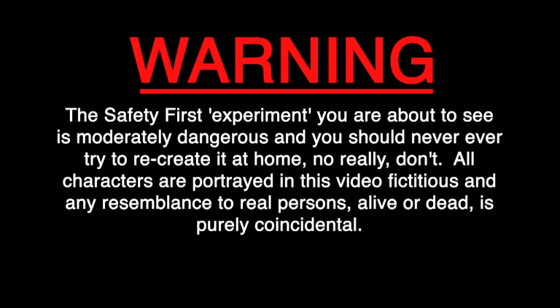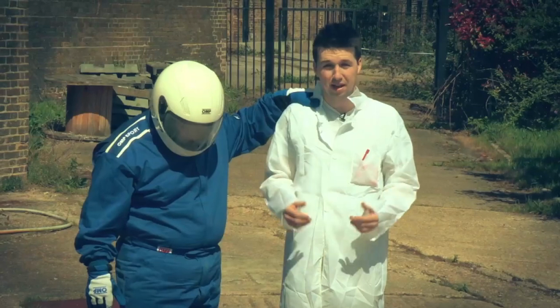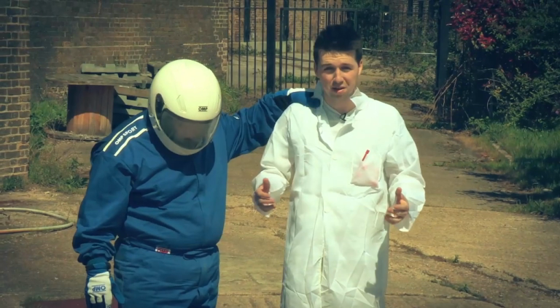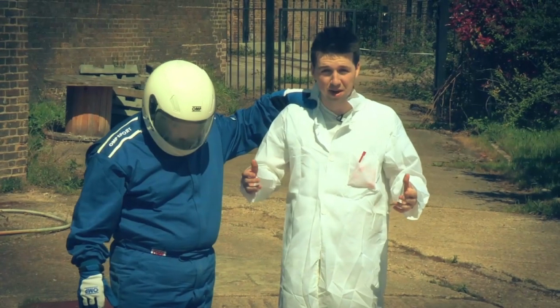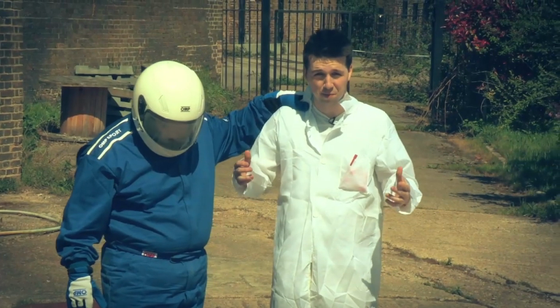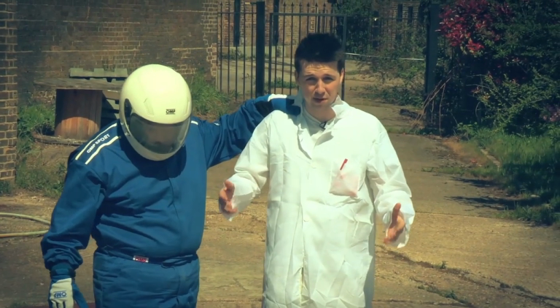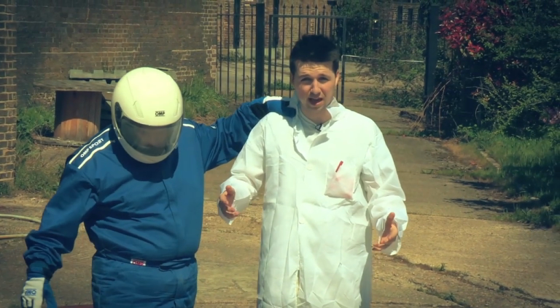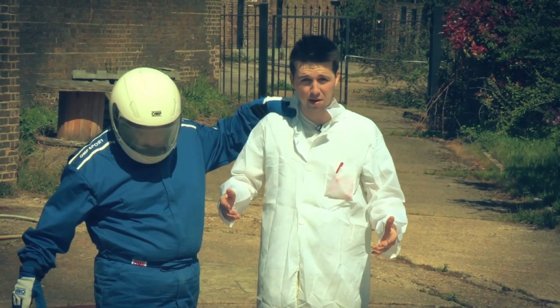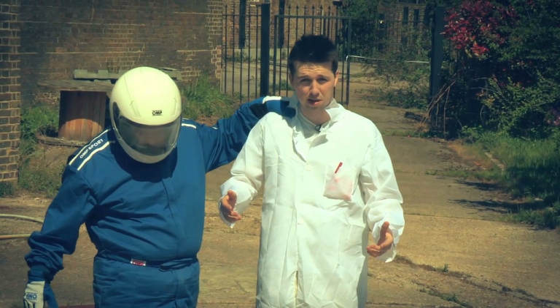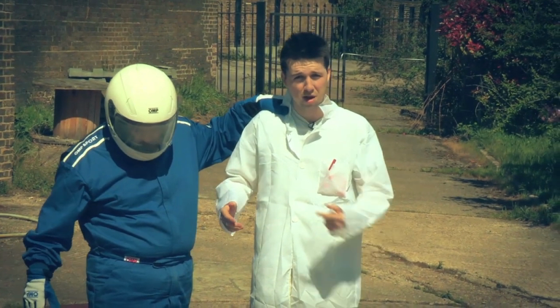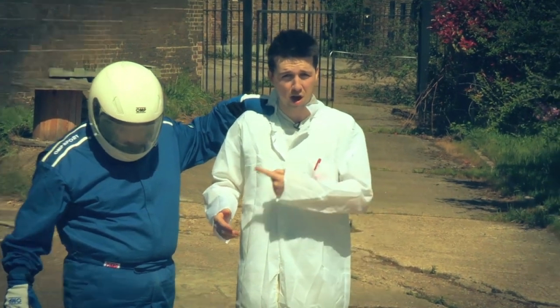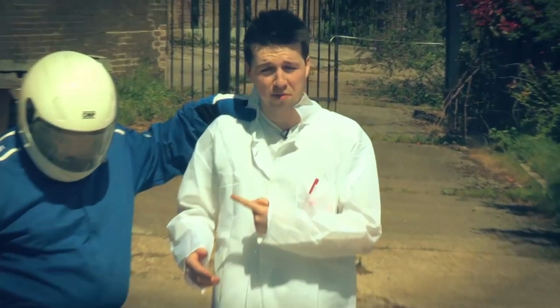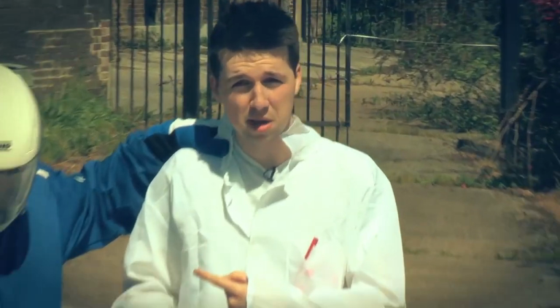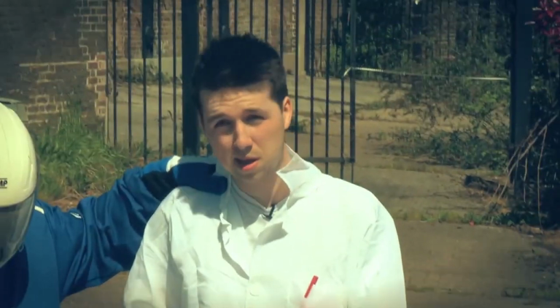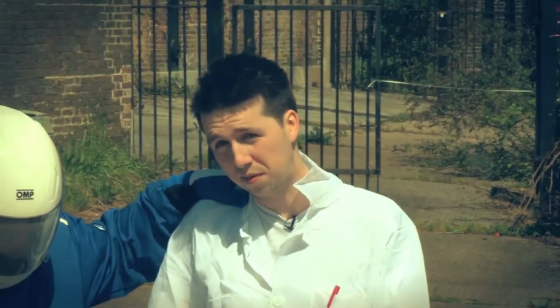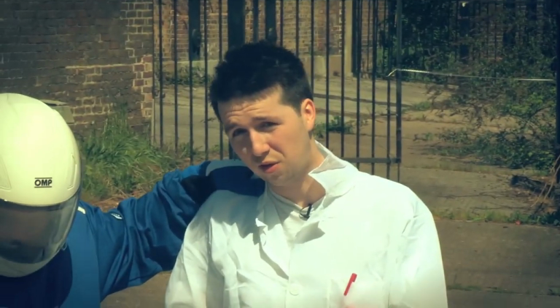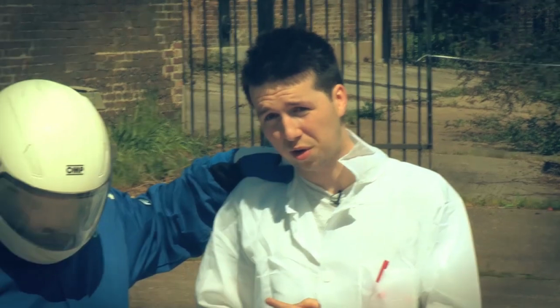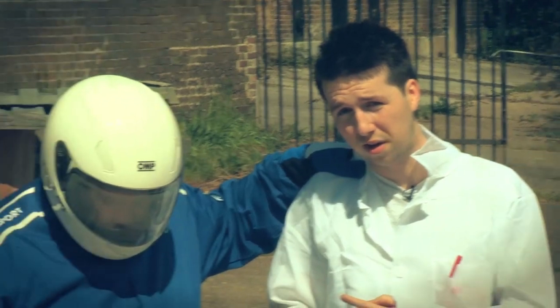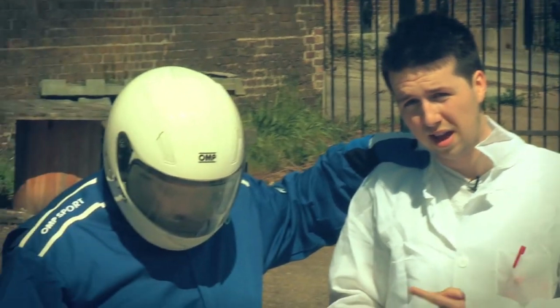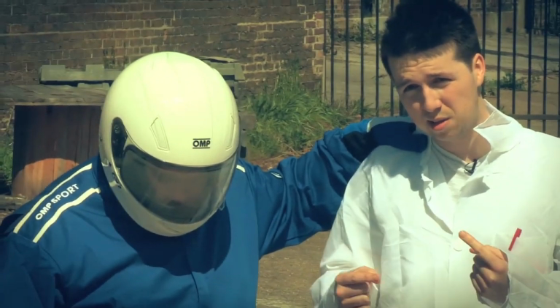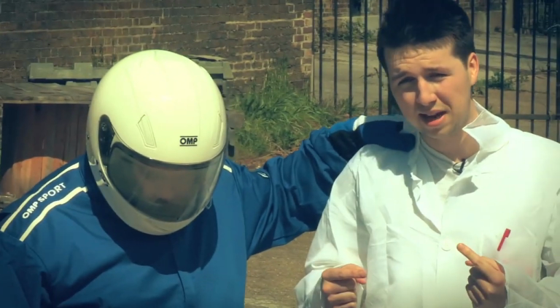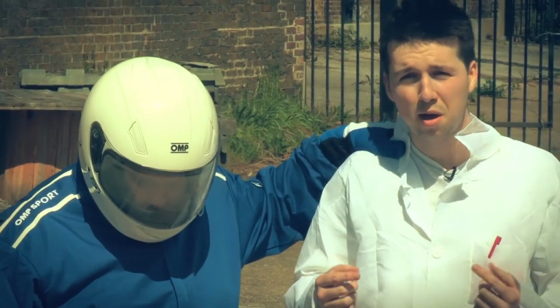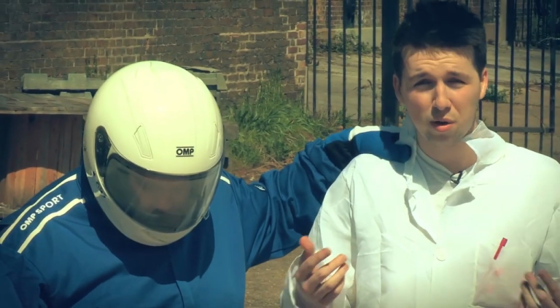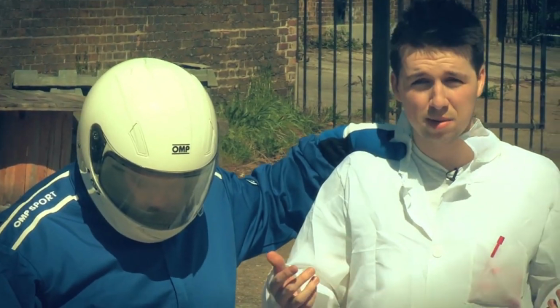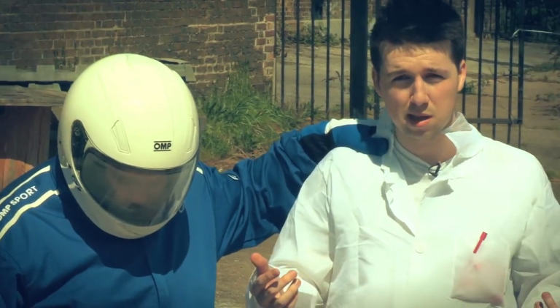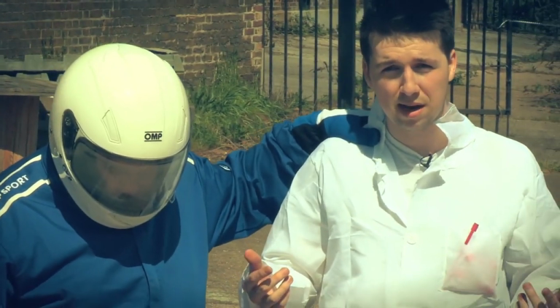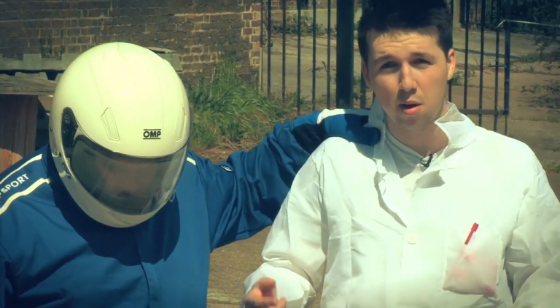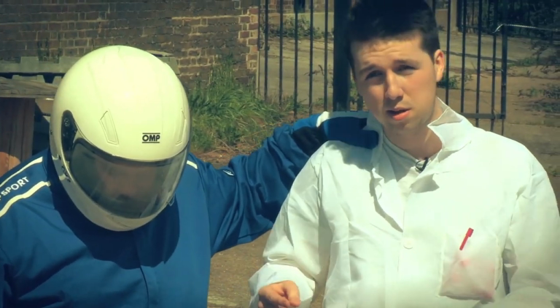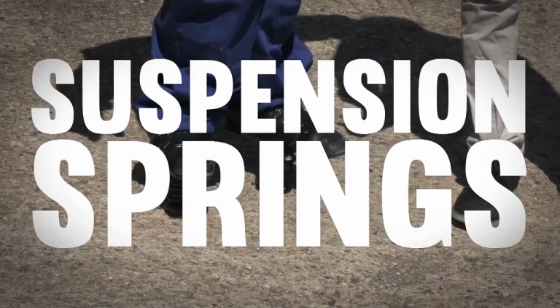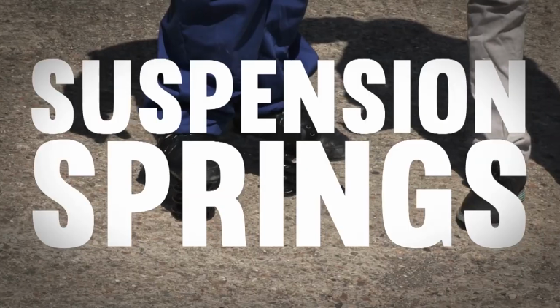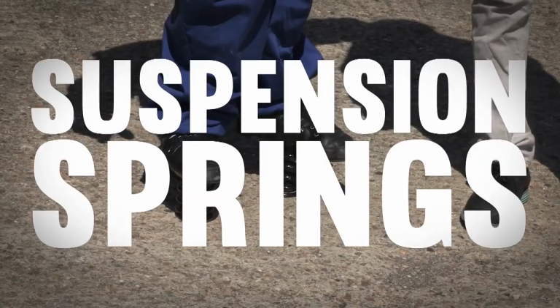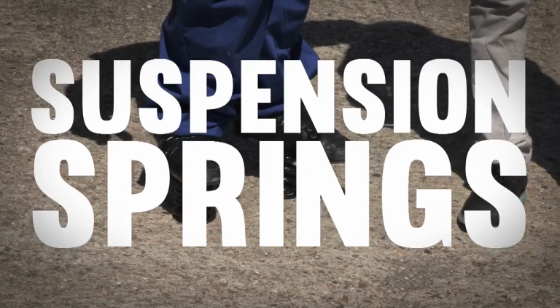Hey guys, my name is Professor Kallux. I'm with my assistant the Grauka and today we're going to be testing out suspension springs.